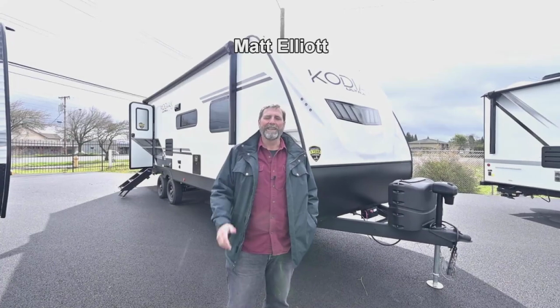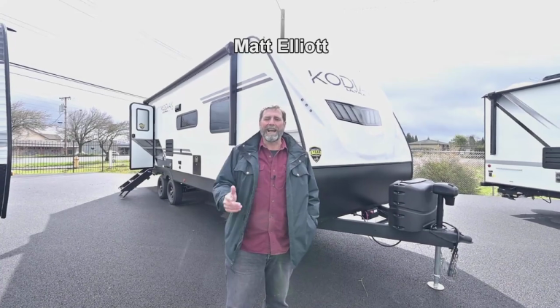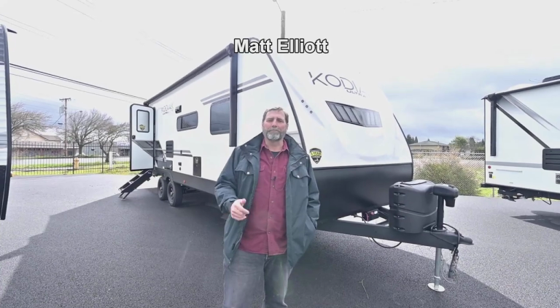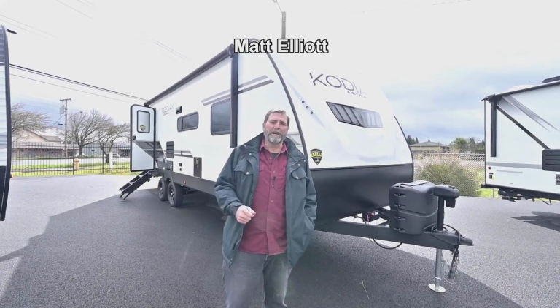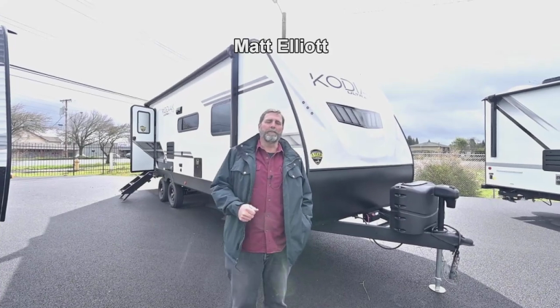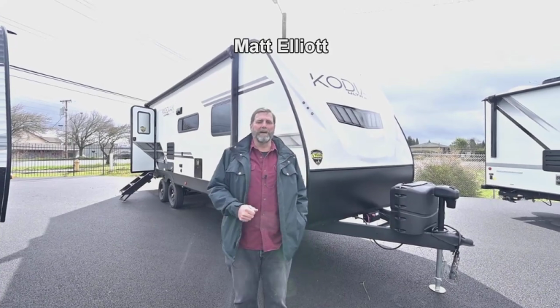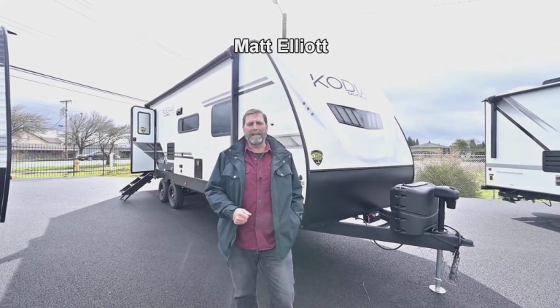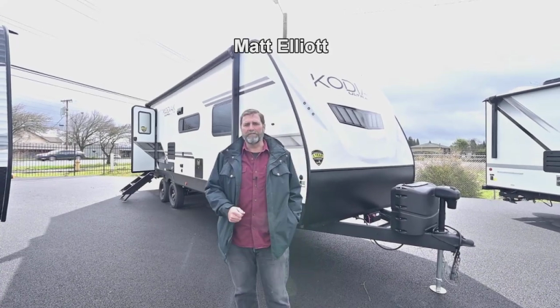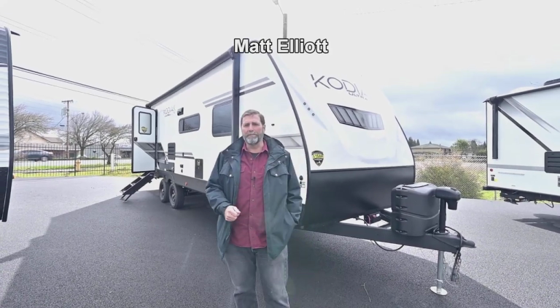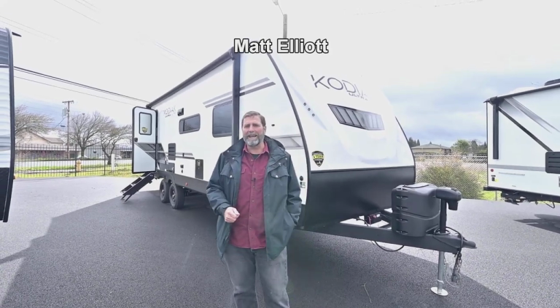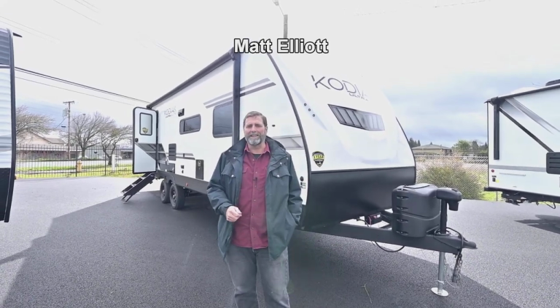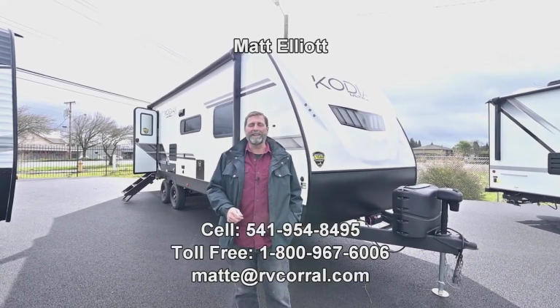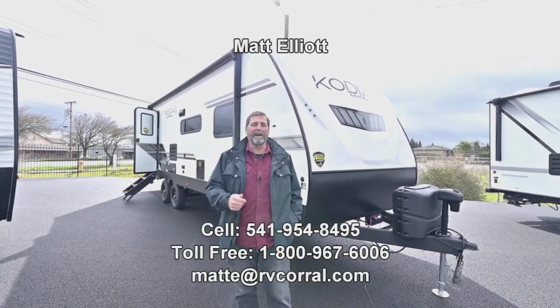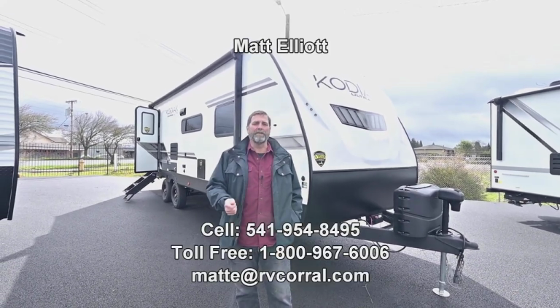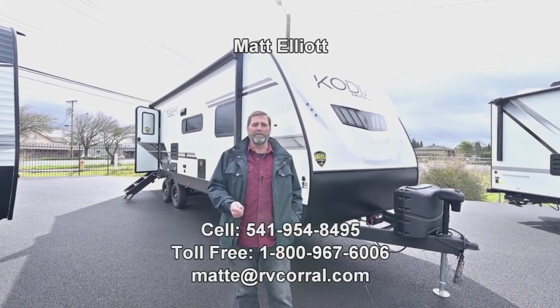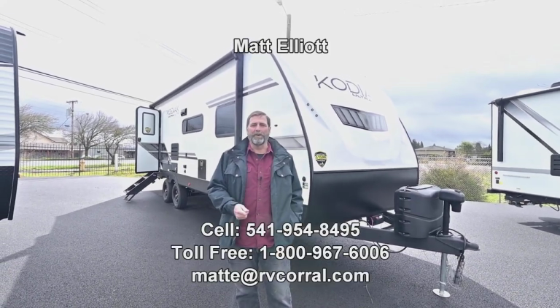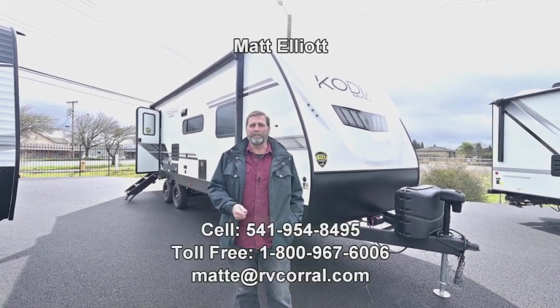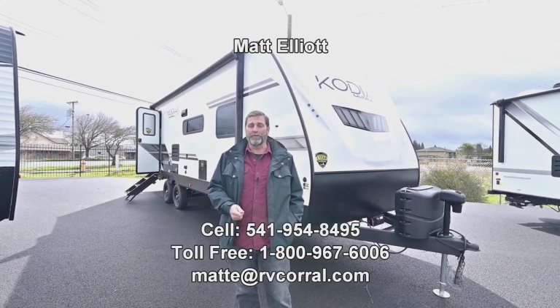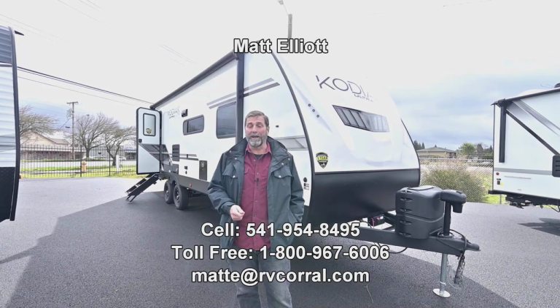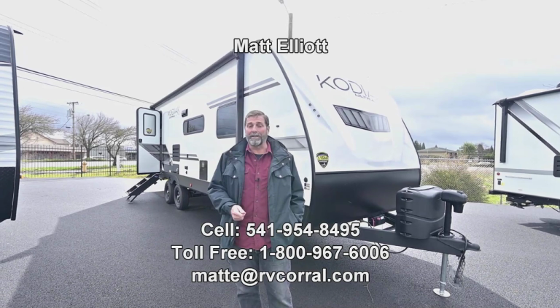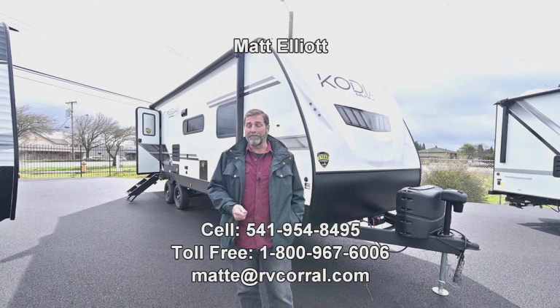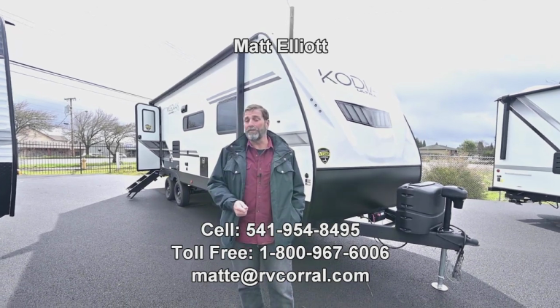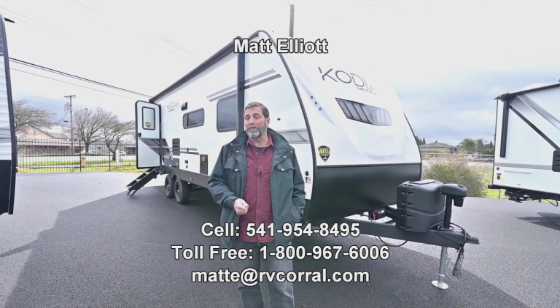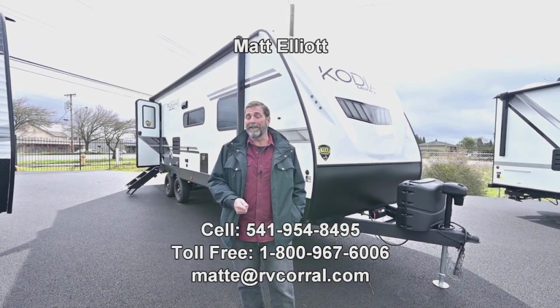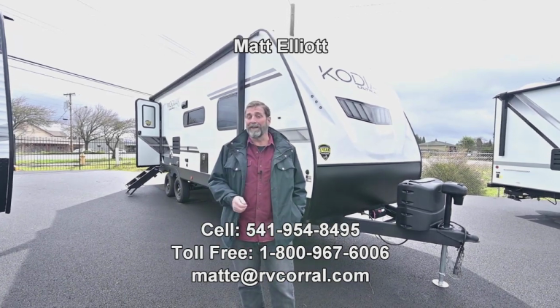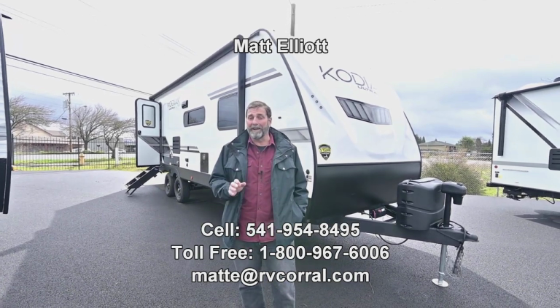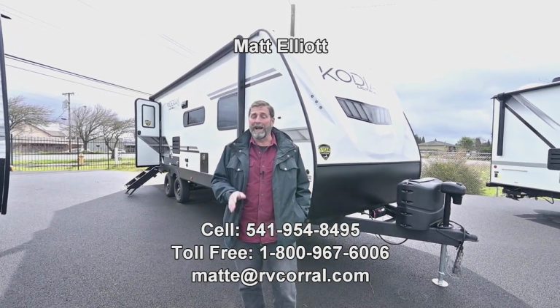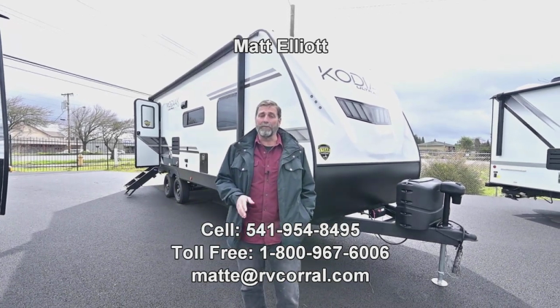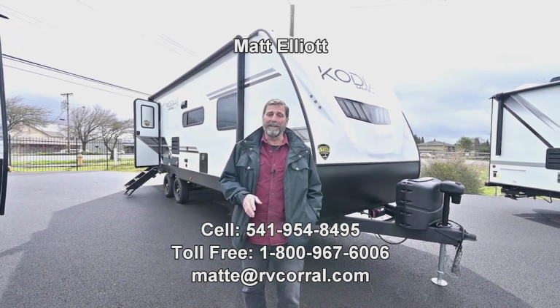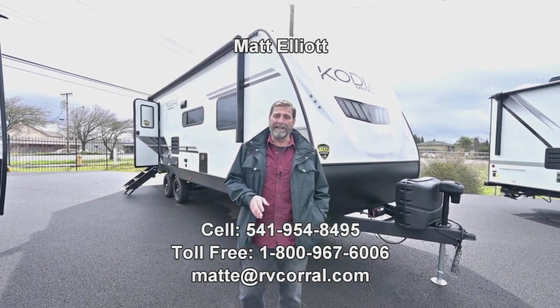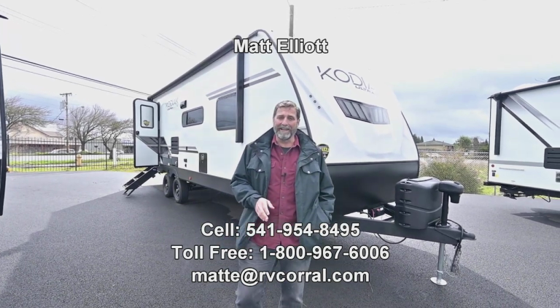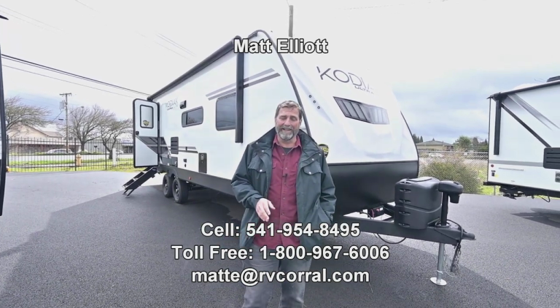Hi everybody, my name is Matt Elliott and I'm here at the RV Corral in Eugene, Oregon on Highway 99.